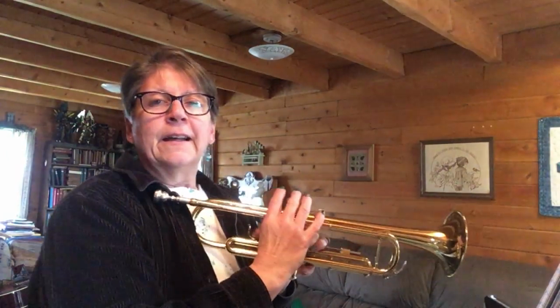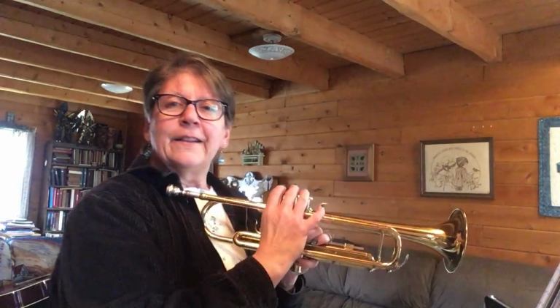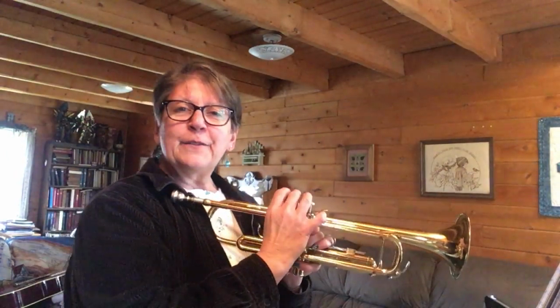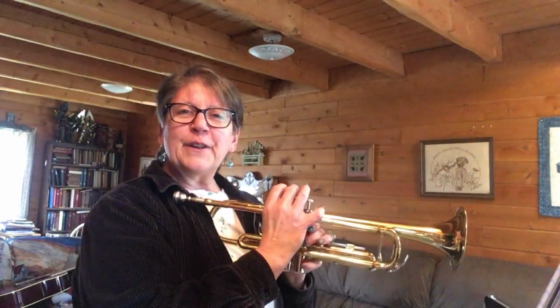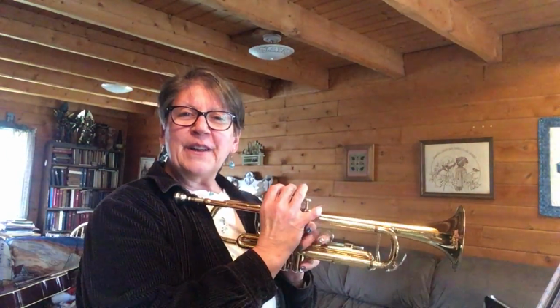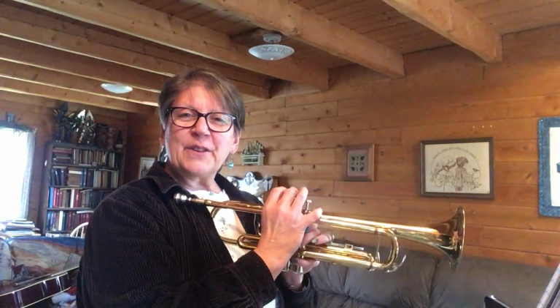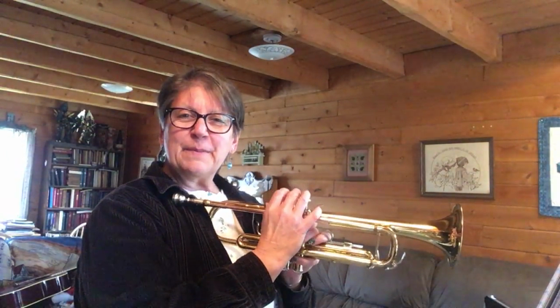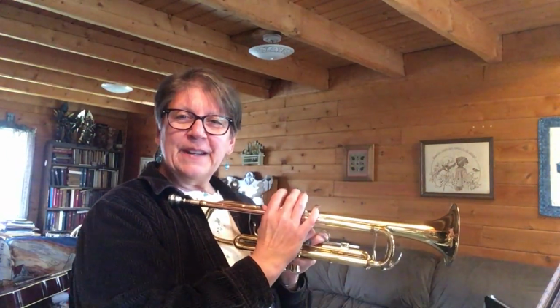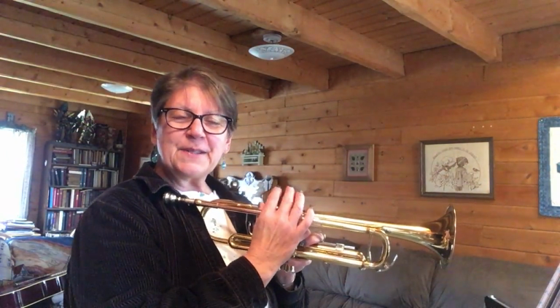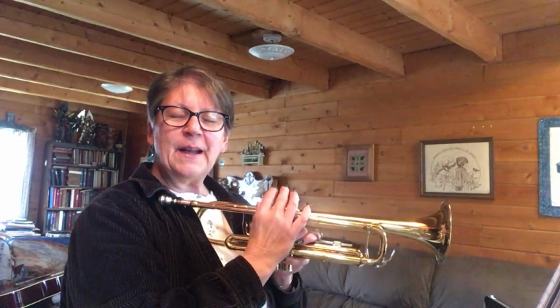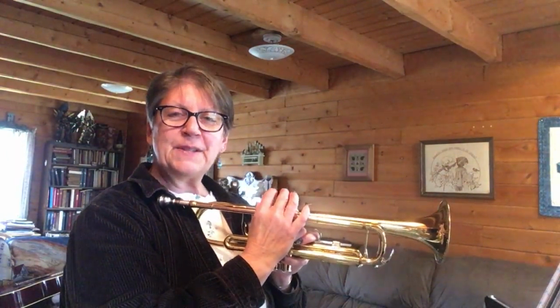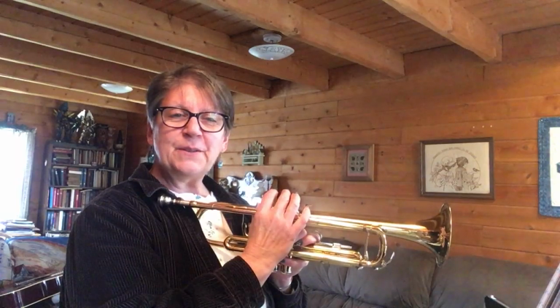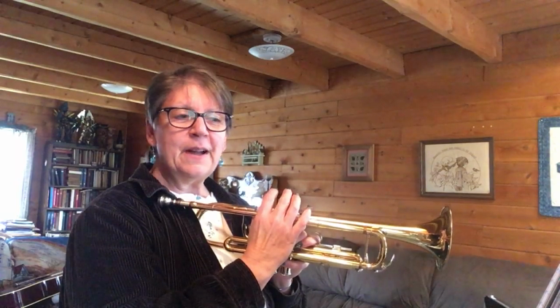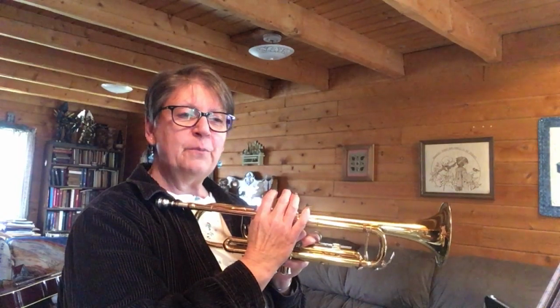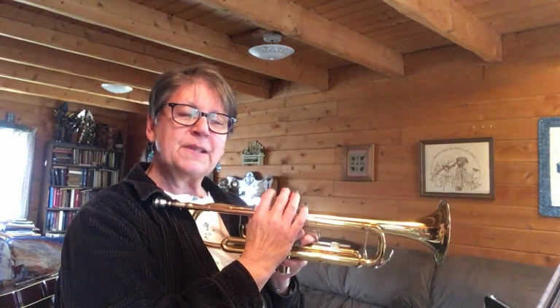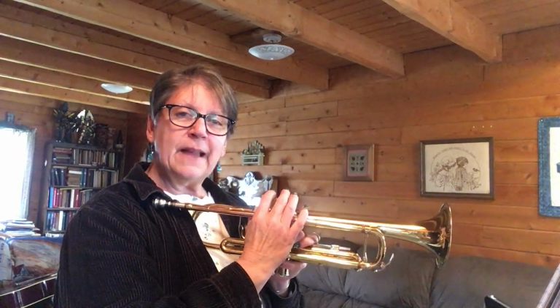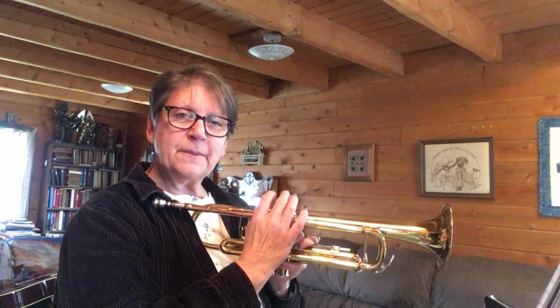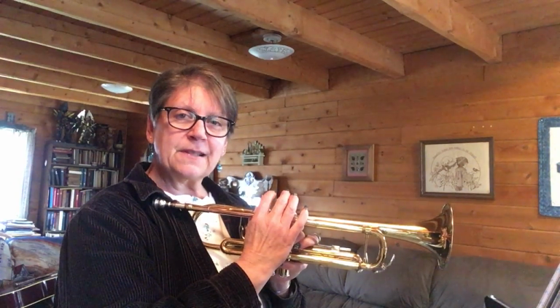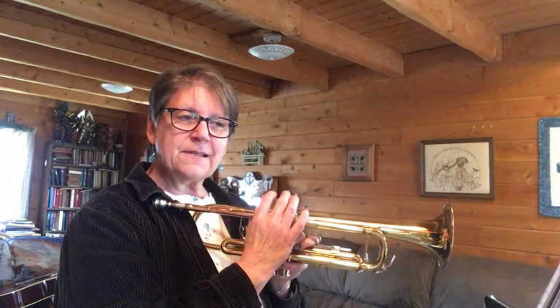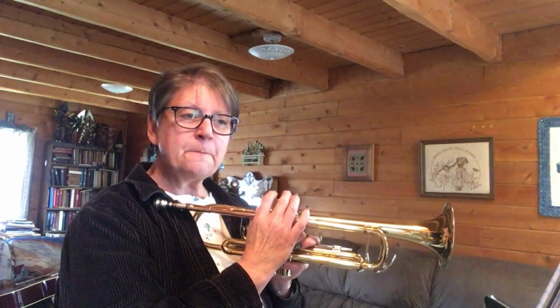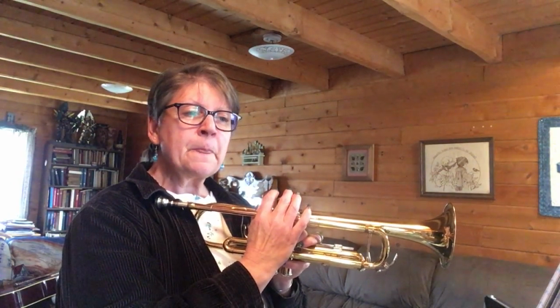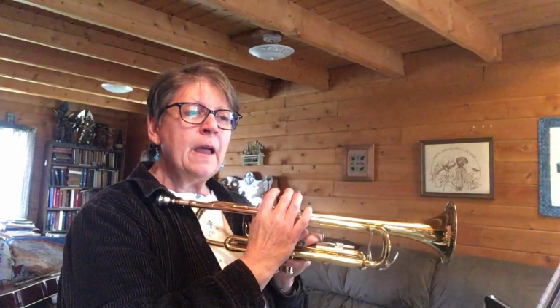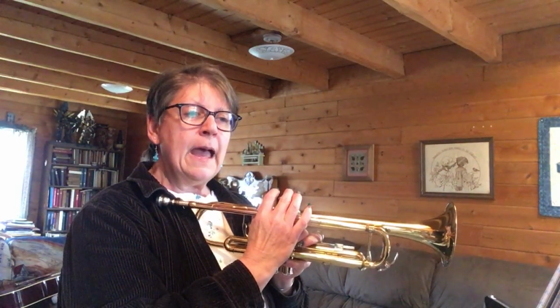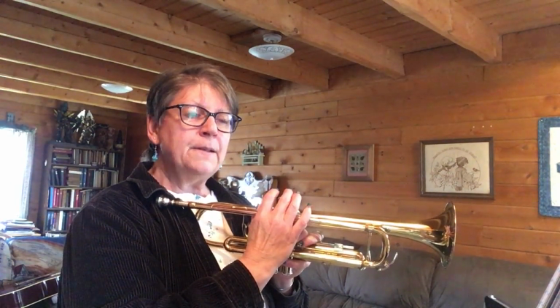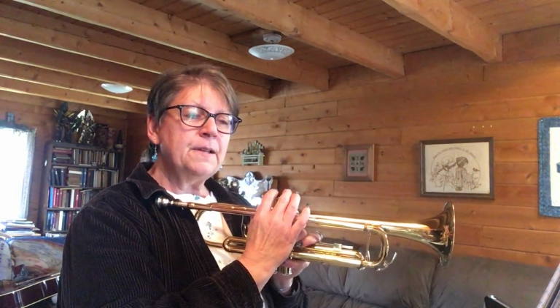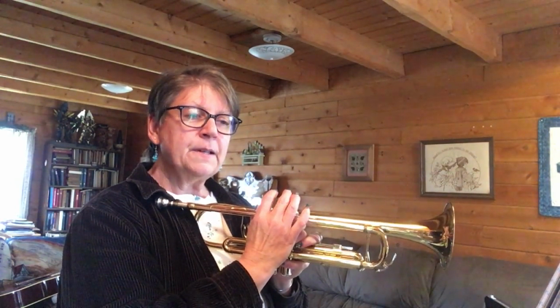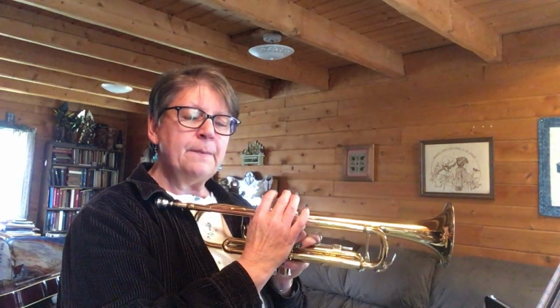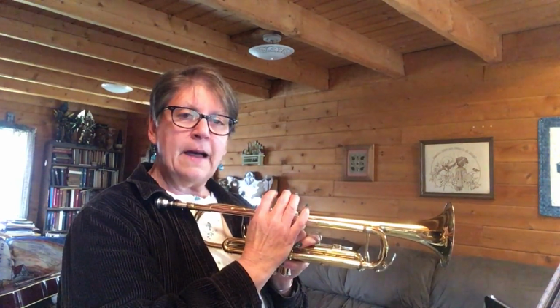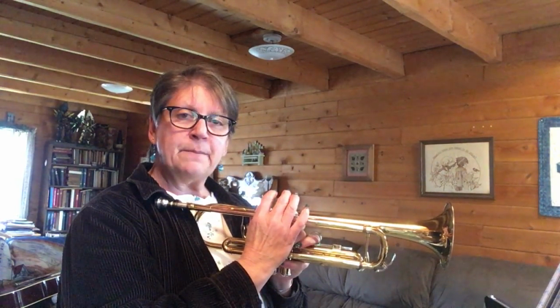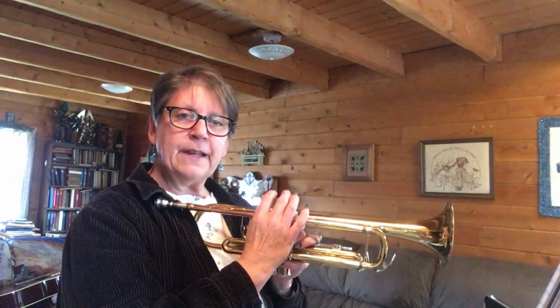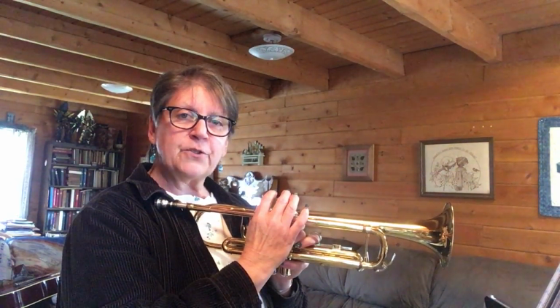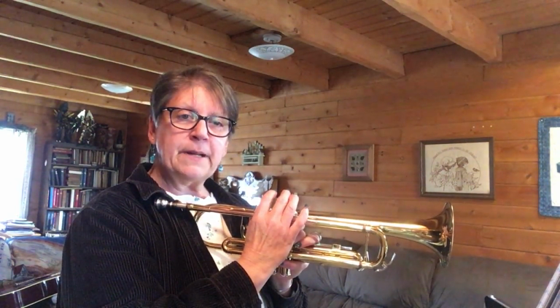Hello fourth grade trumpet players. I missed you. I hope you saw last week's lesson and keep on playing your trumpet.